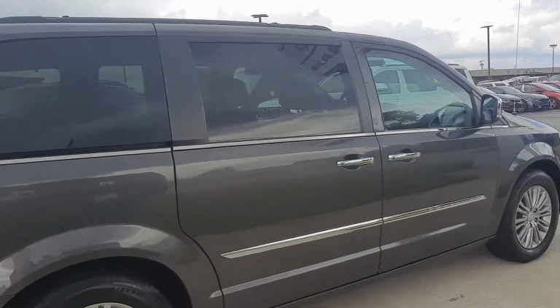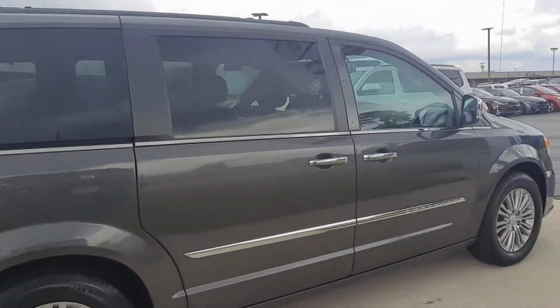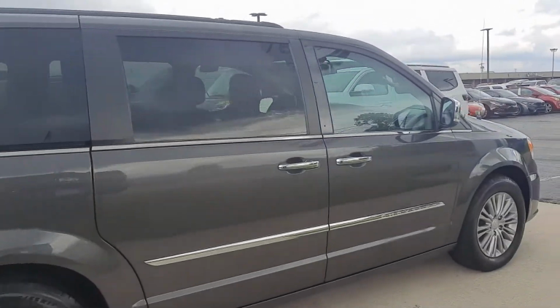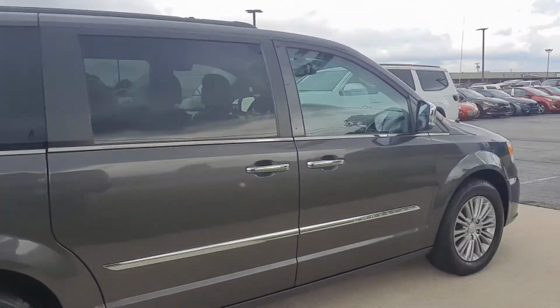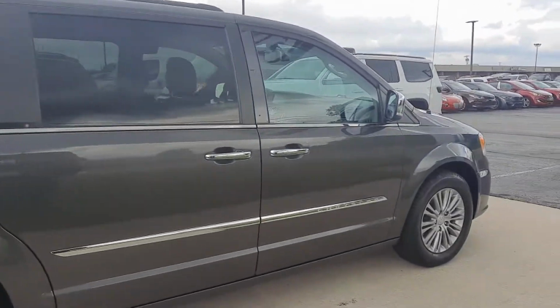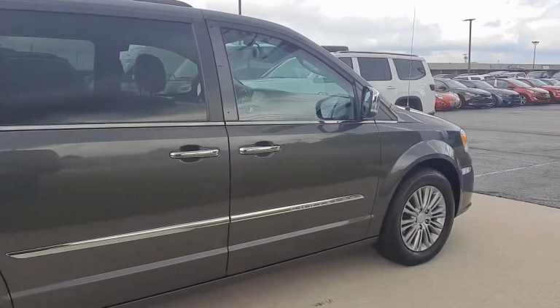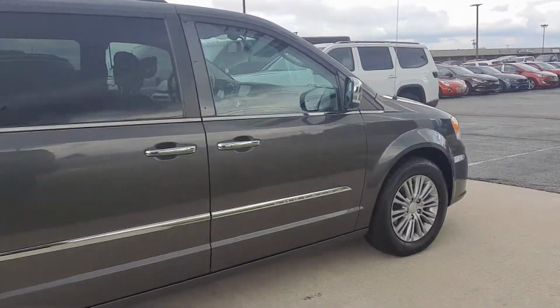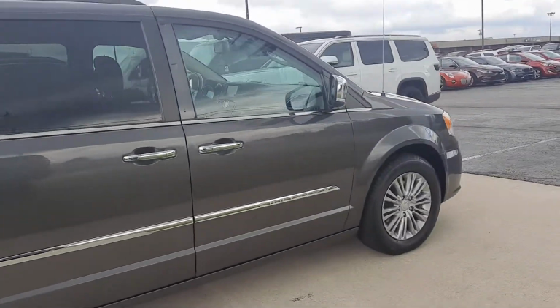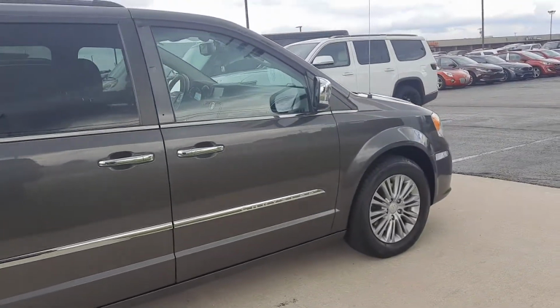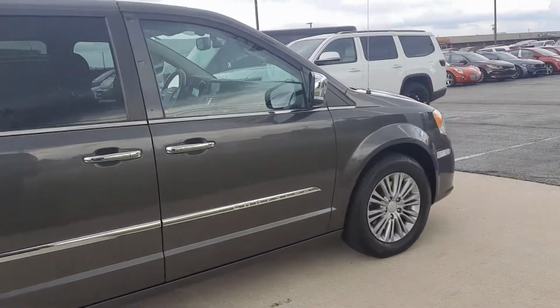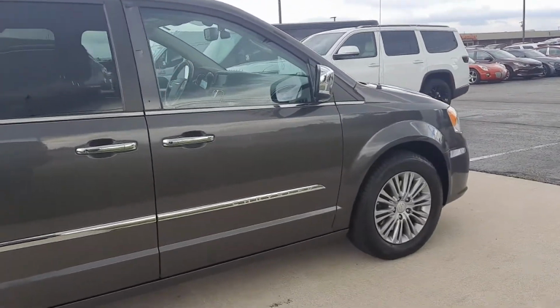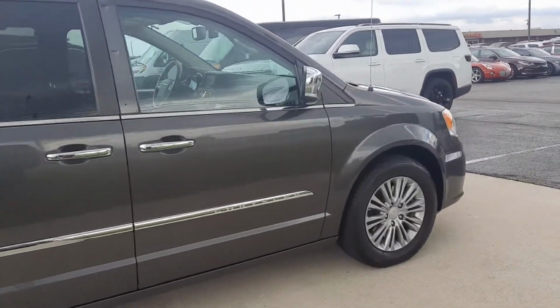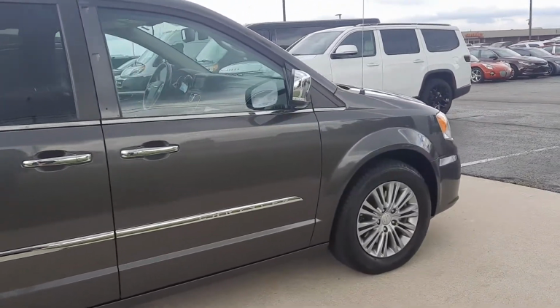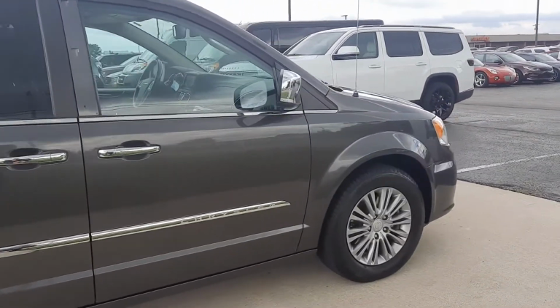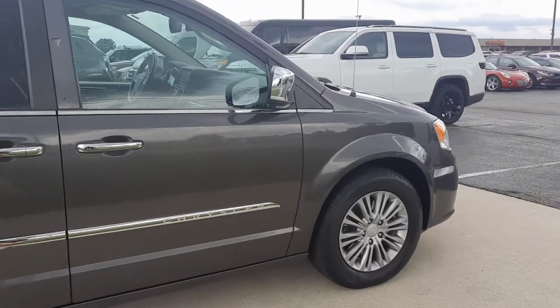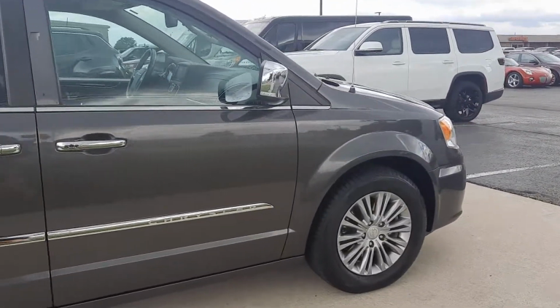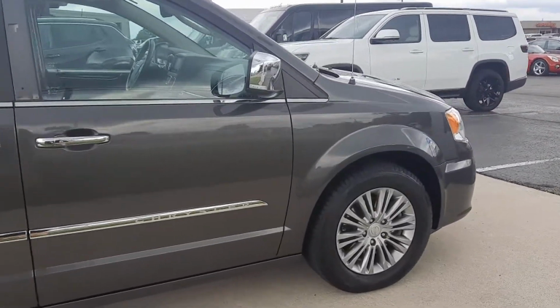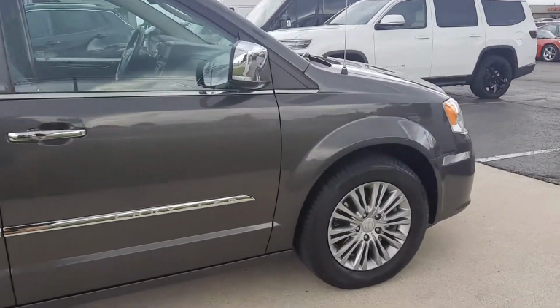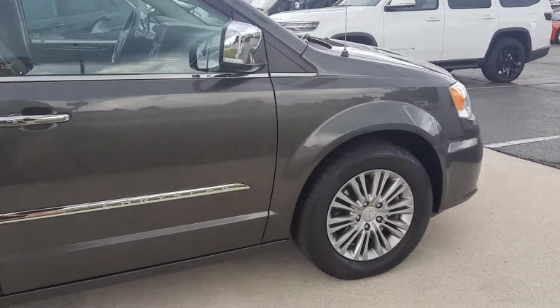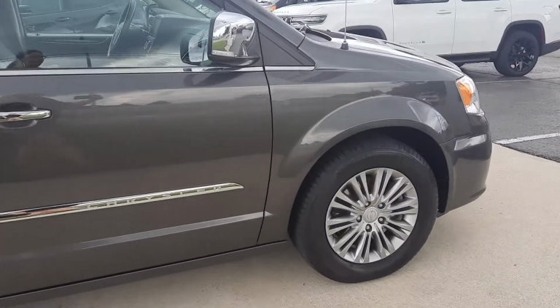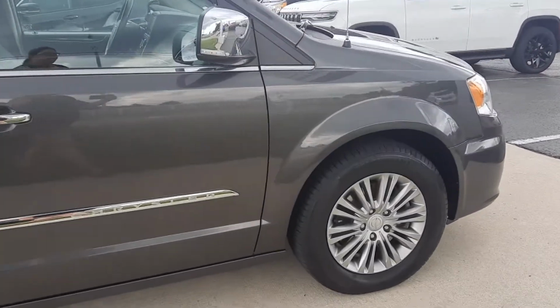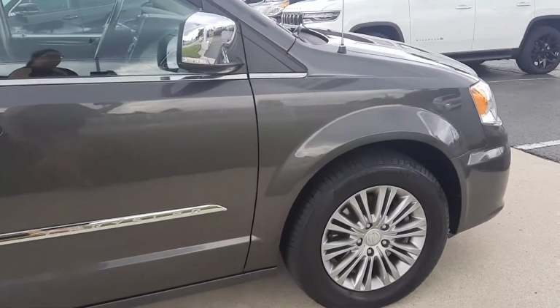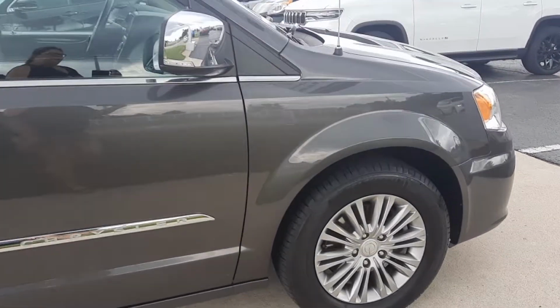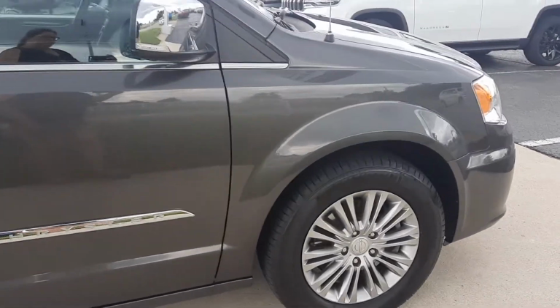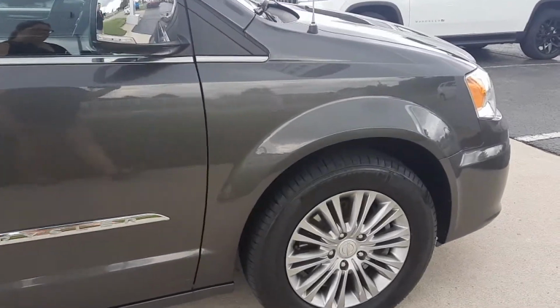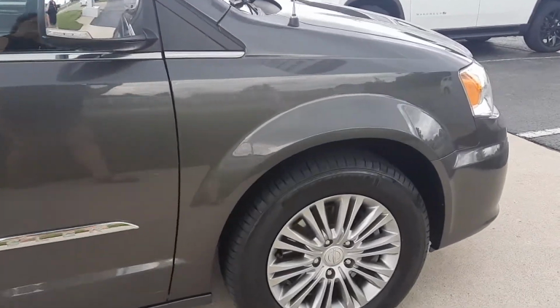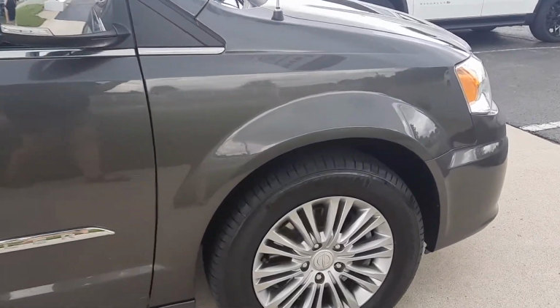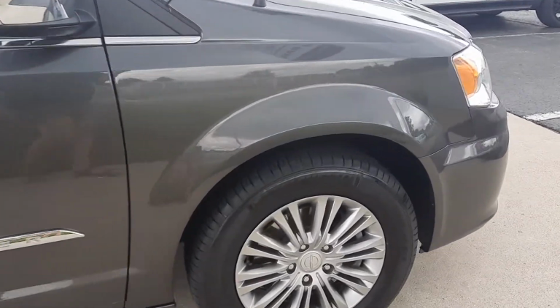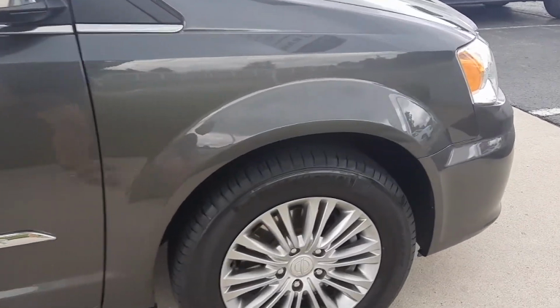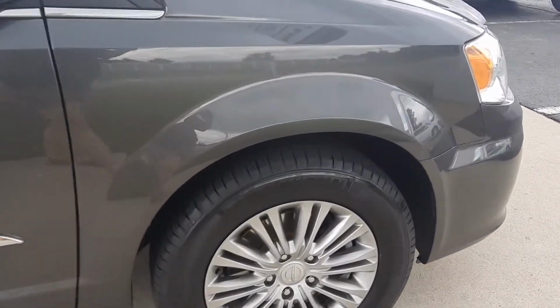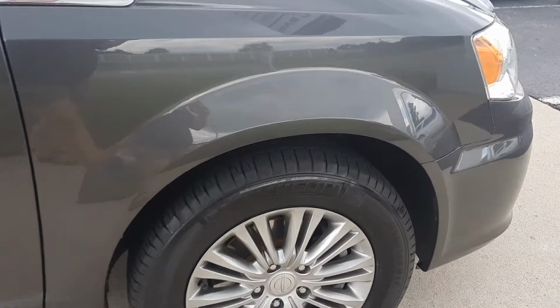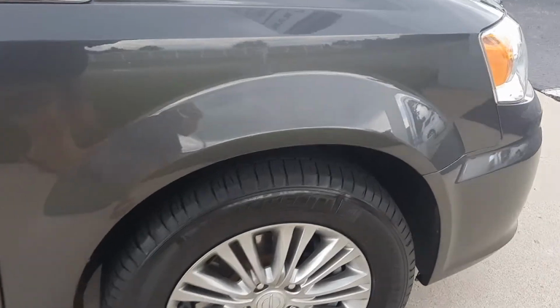Outside's not in too bad of shape. Tires look good all the way around.